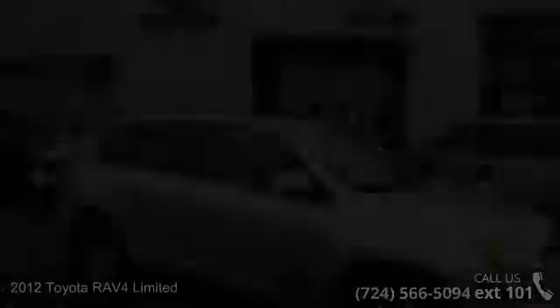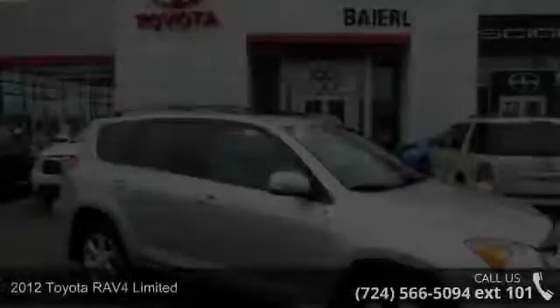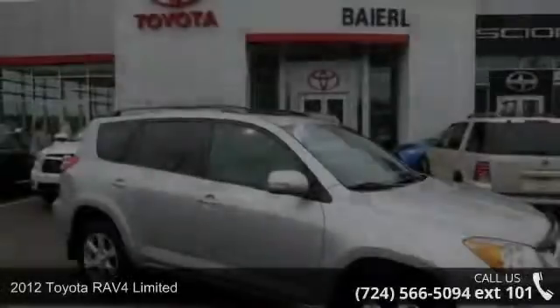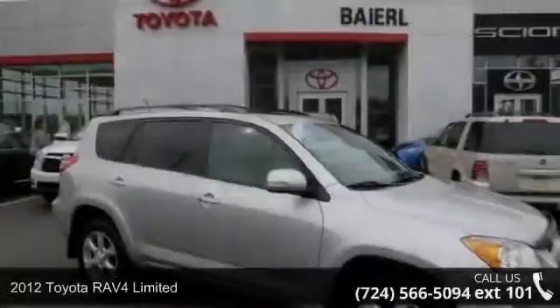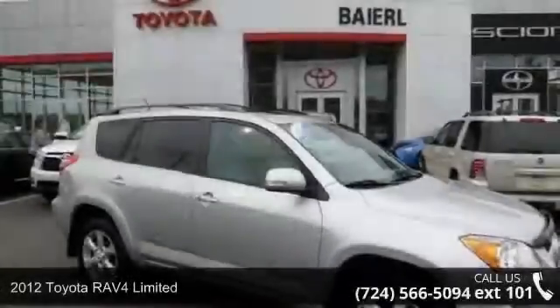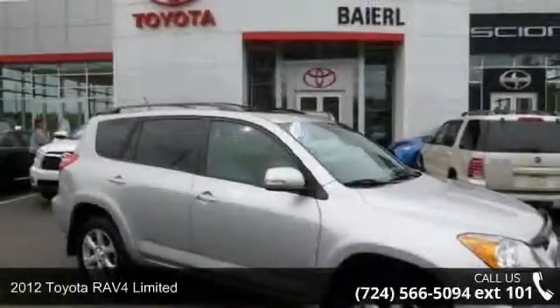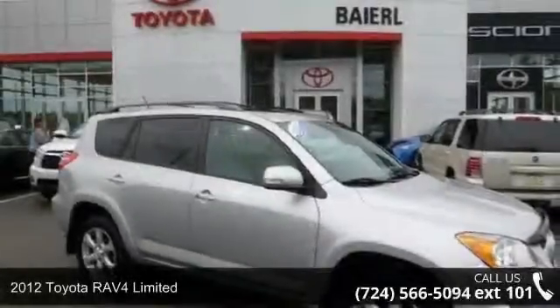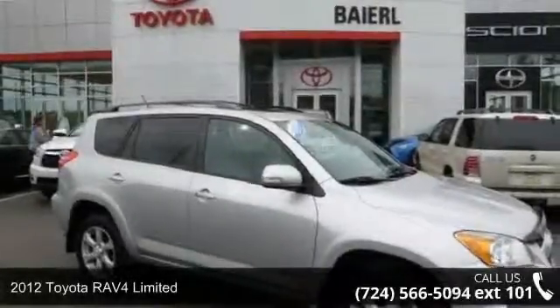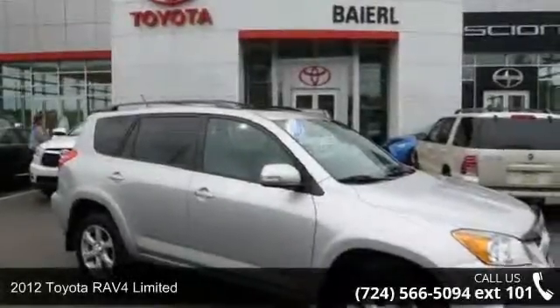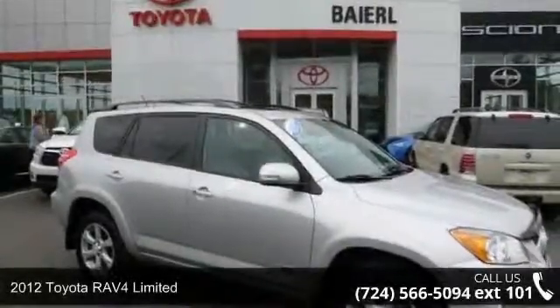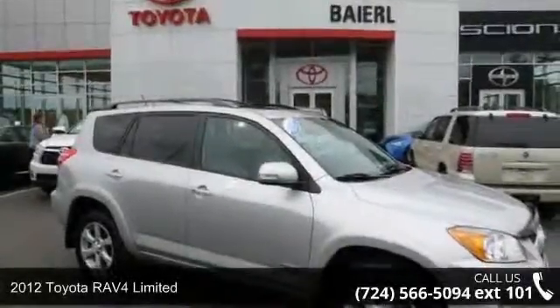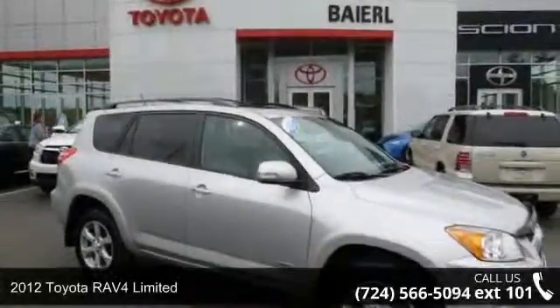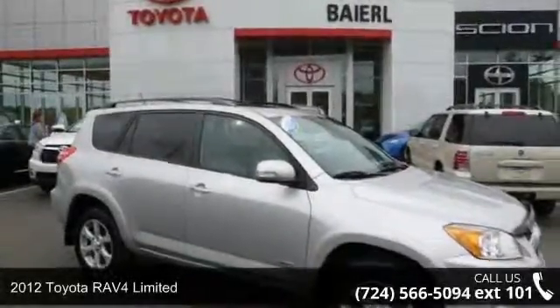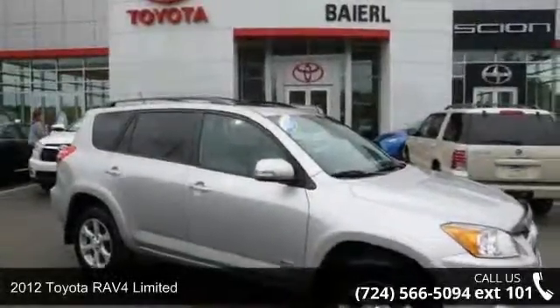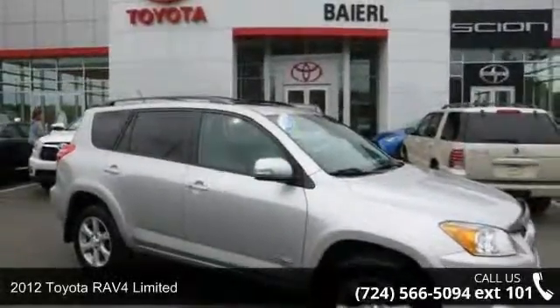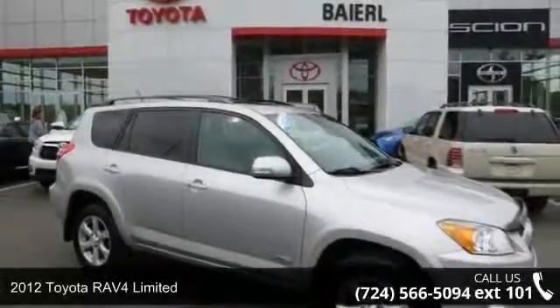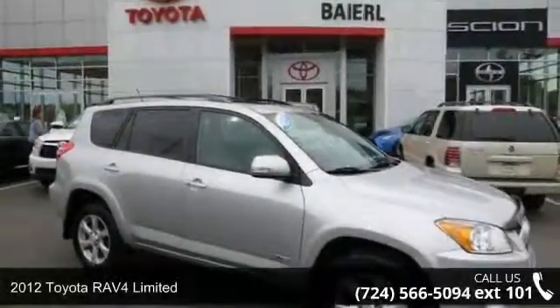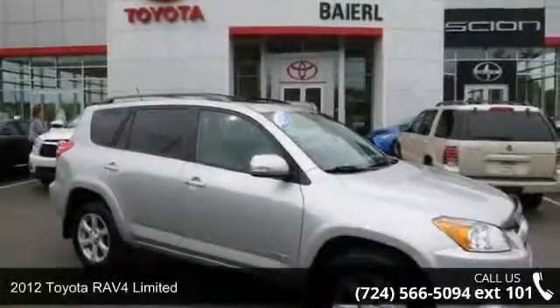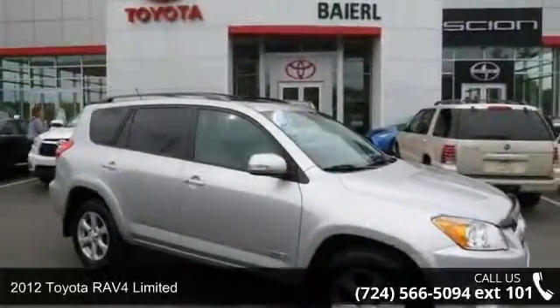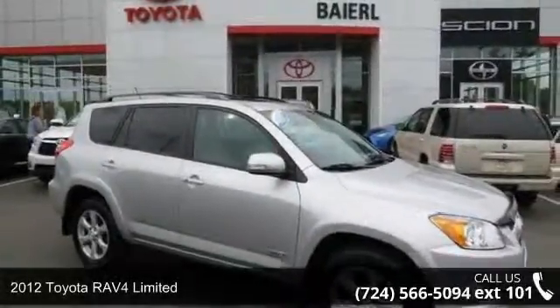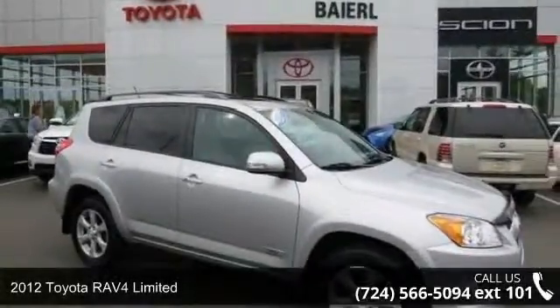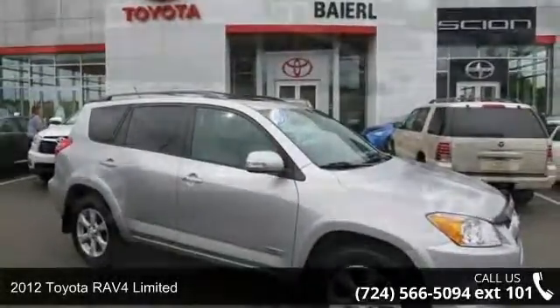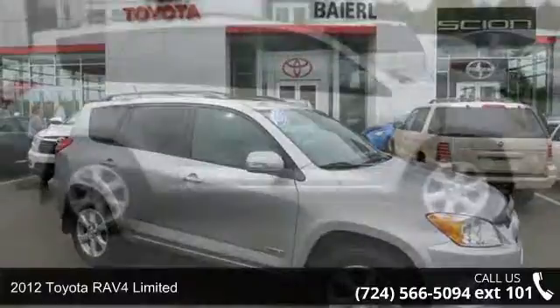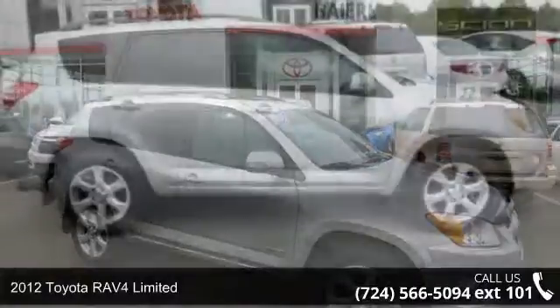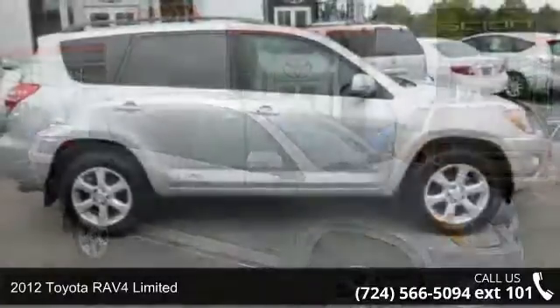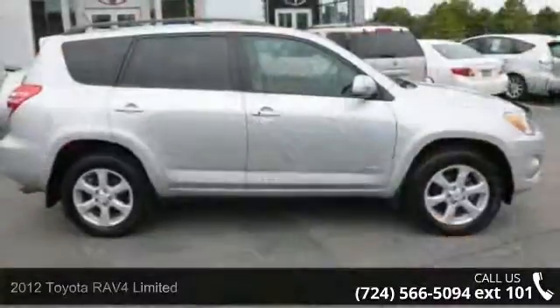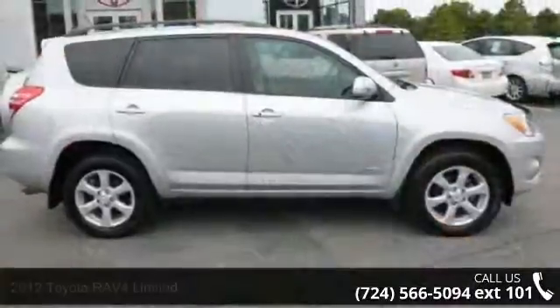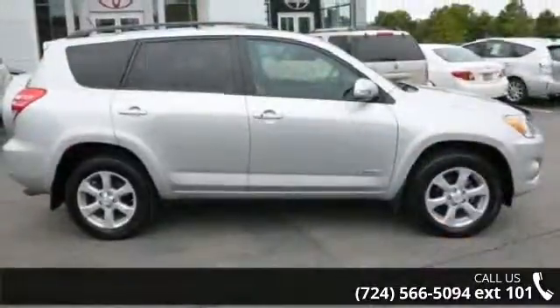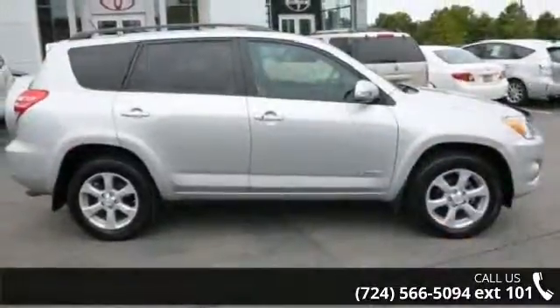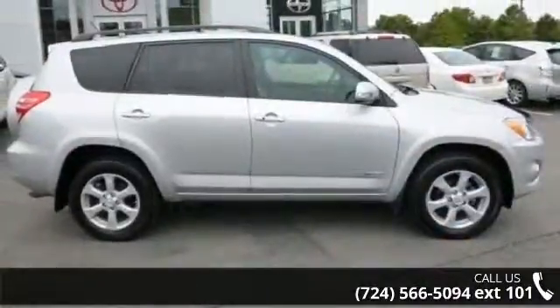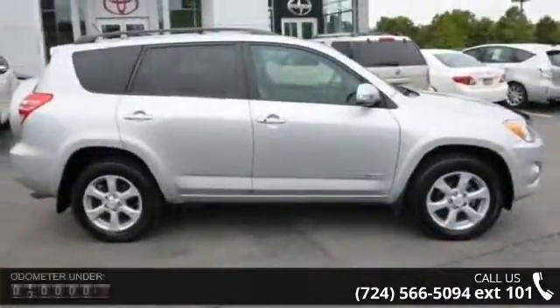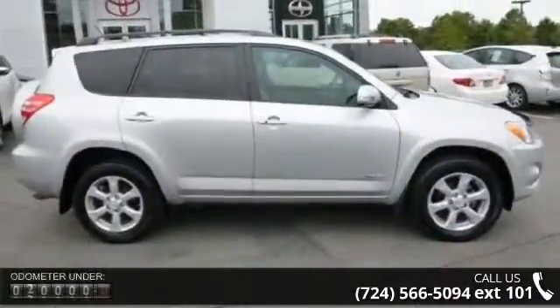Check out this 2012 Toyota RAV4 Limited. If you are looking for an automobile with great features, look no further.